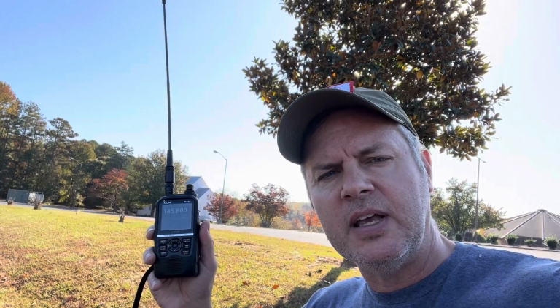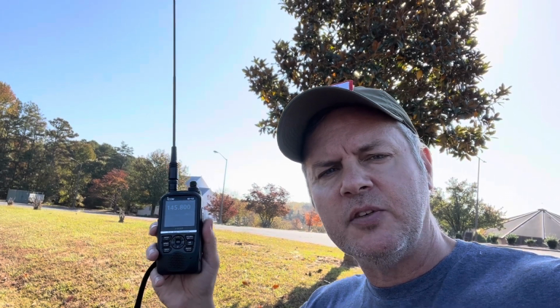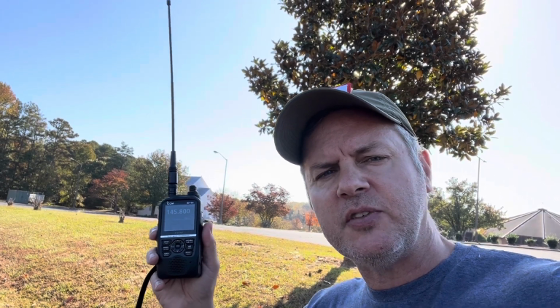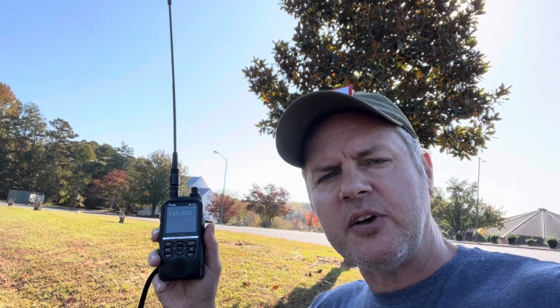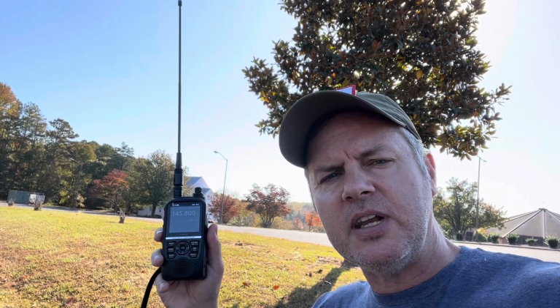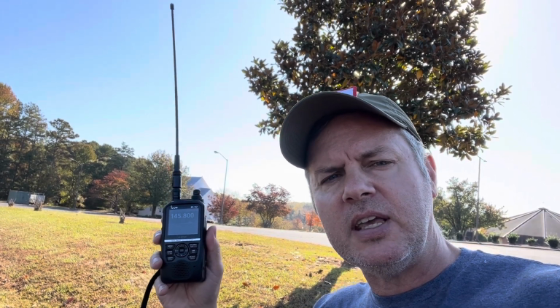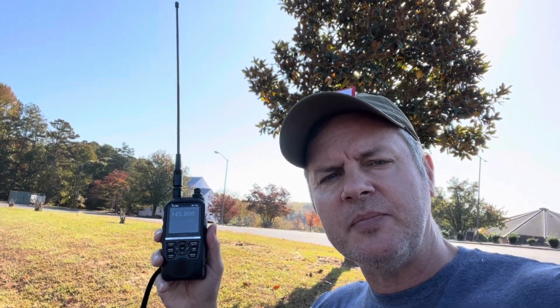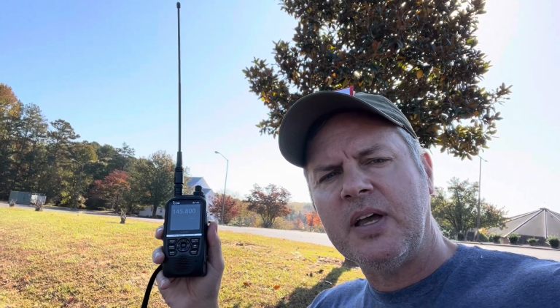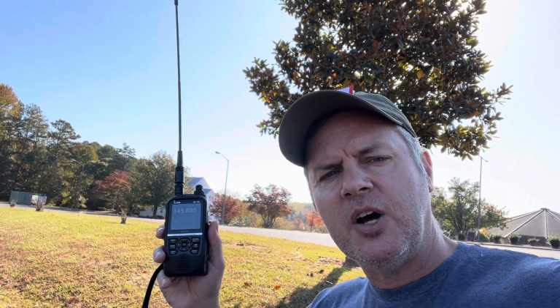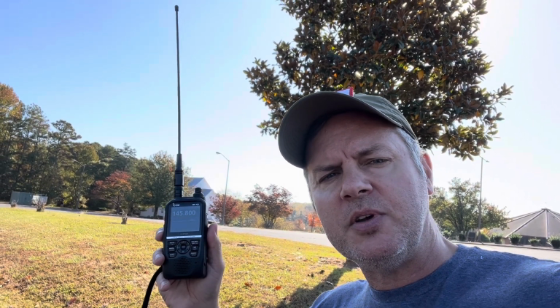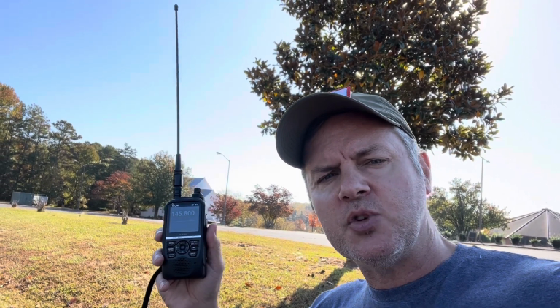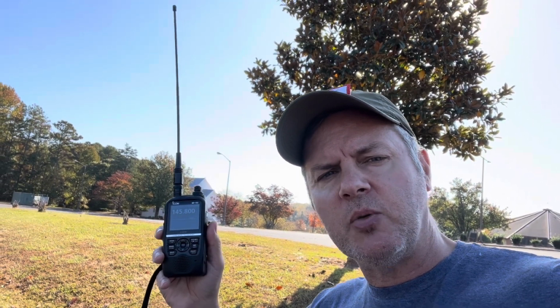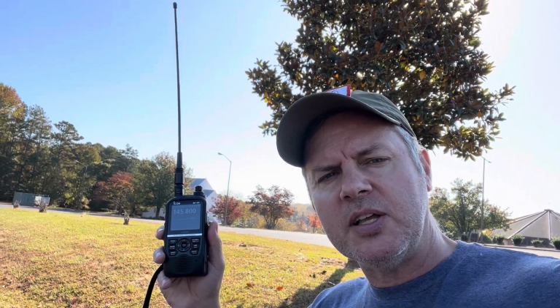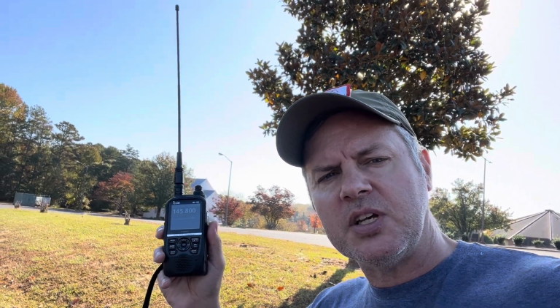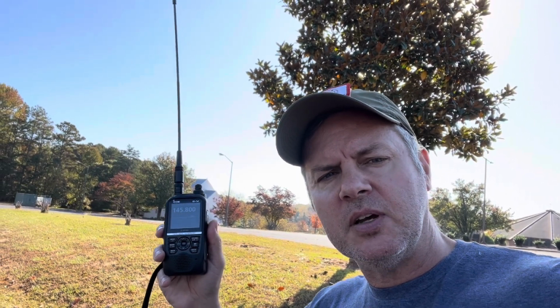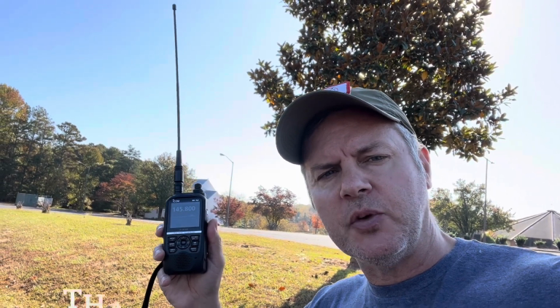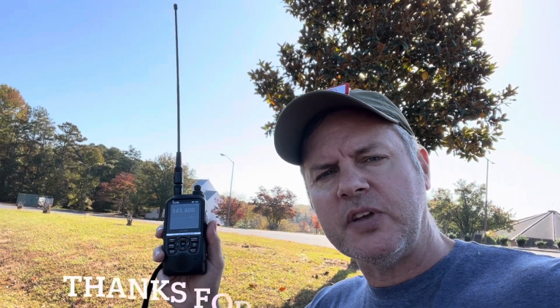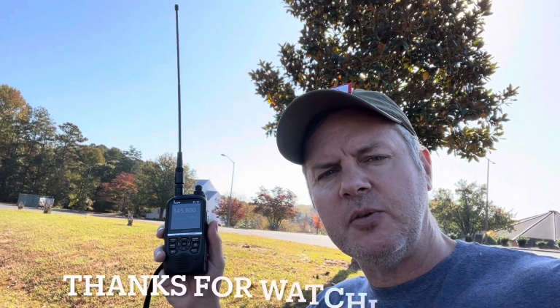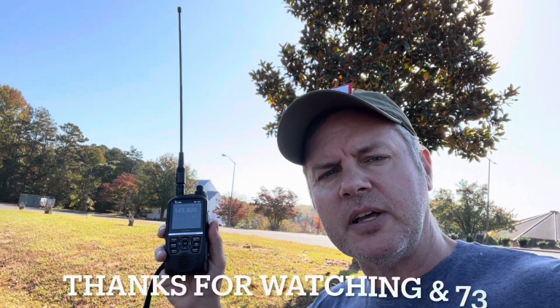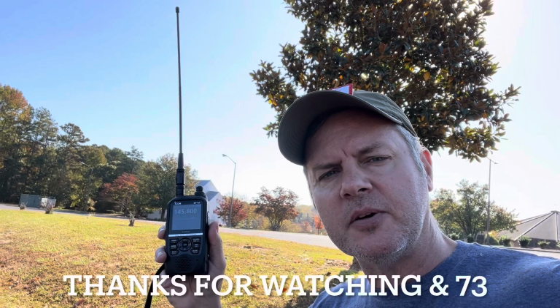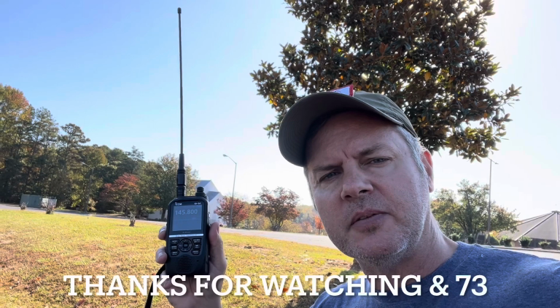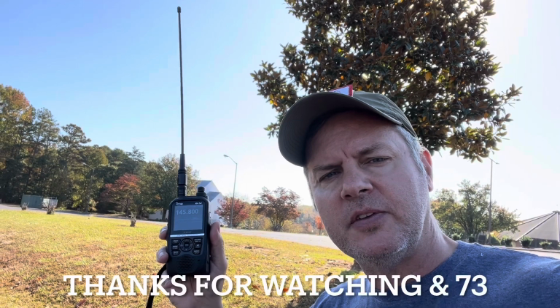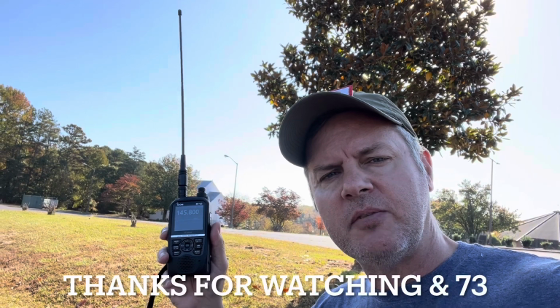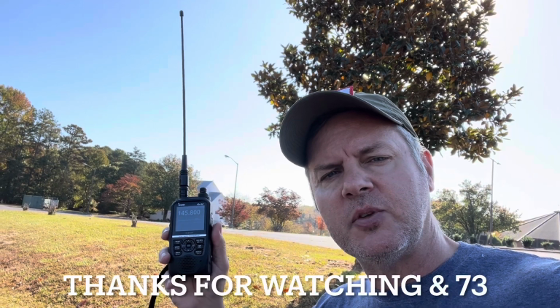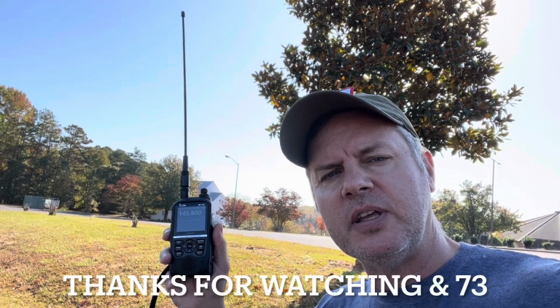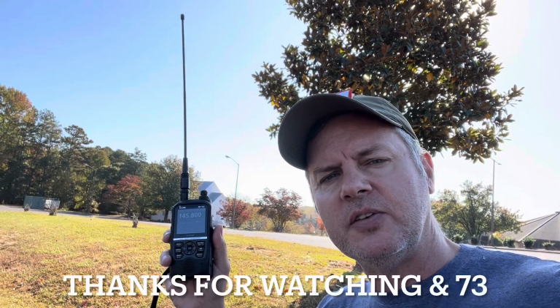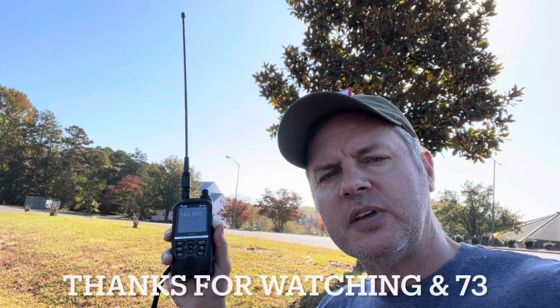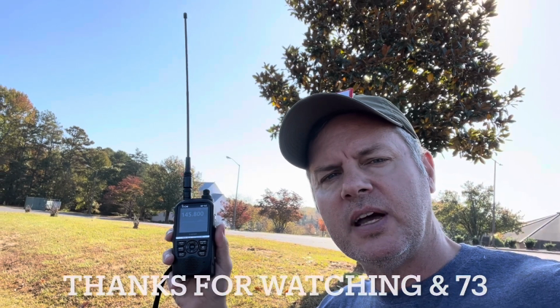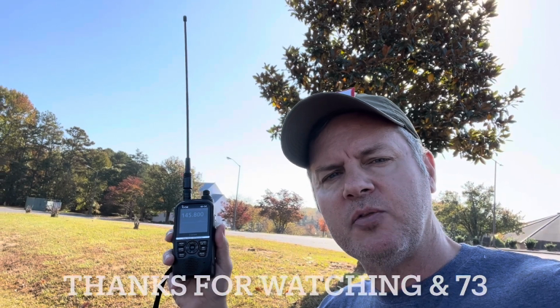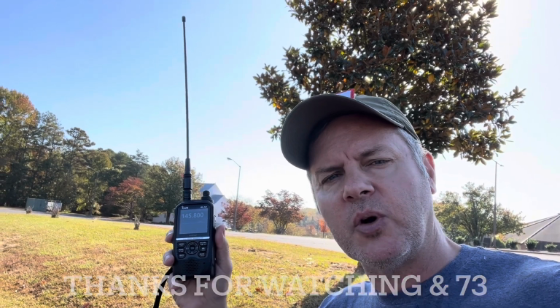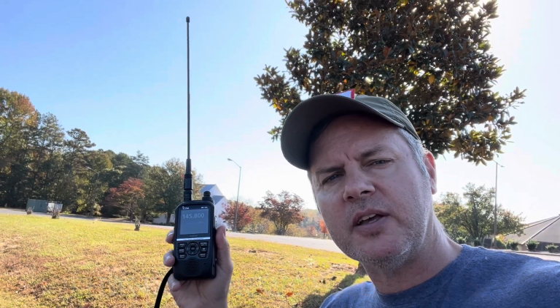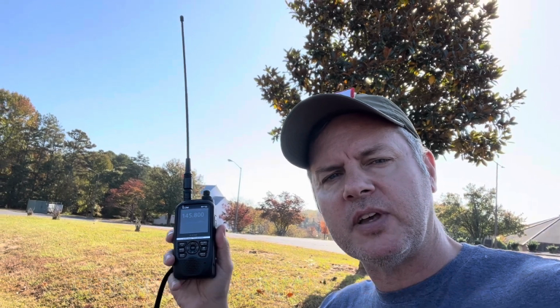So that's all you need. Hope you enjoyed watching. We'll see you later. 73. This is KI4ASK.